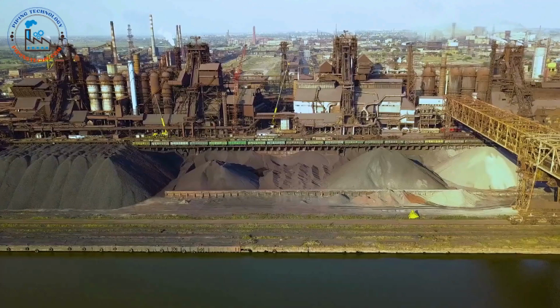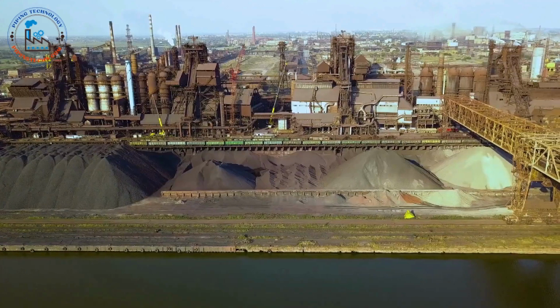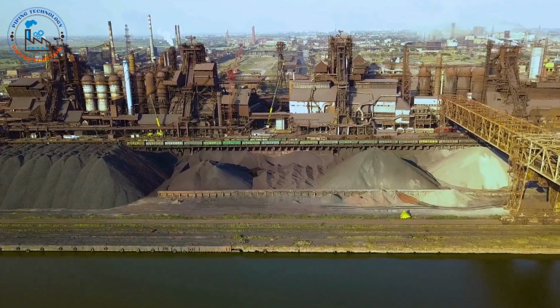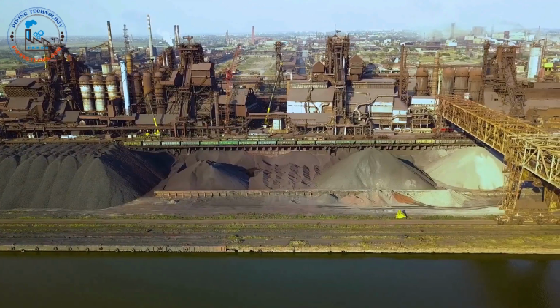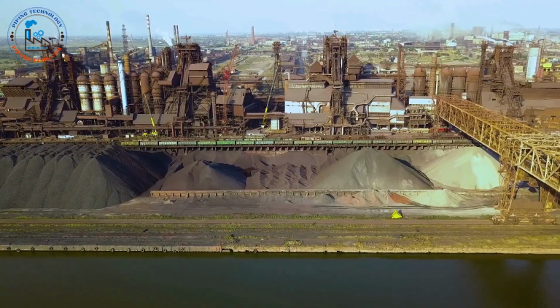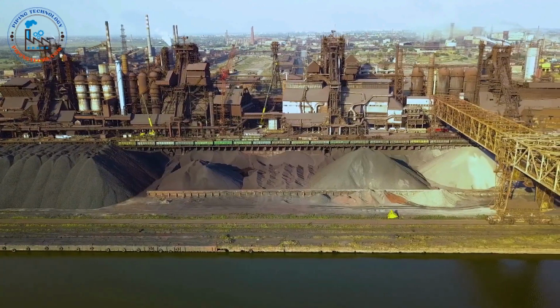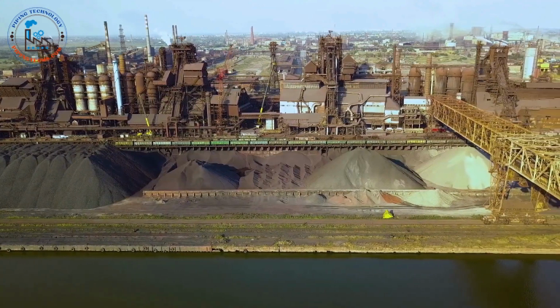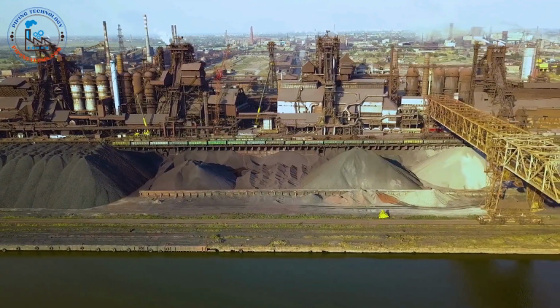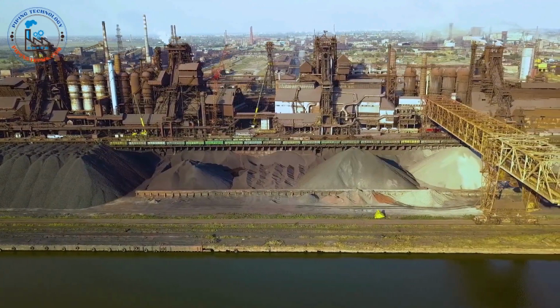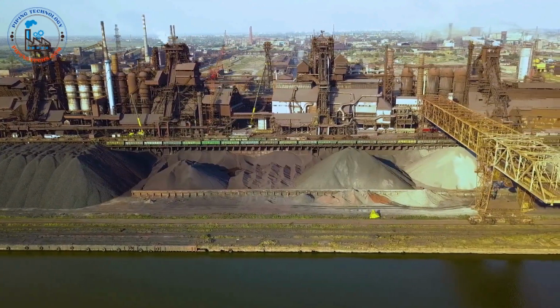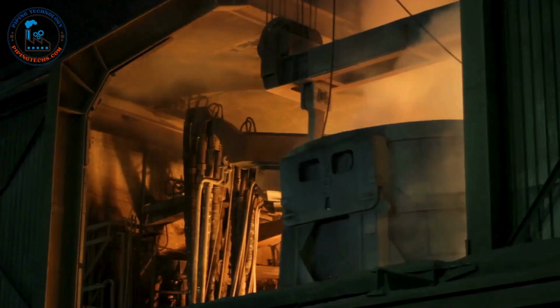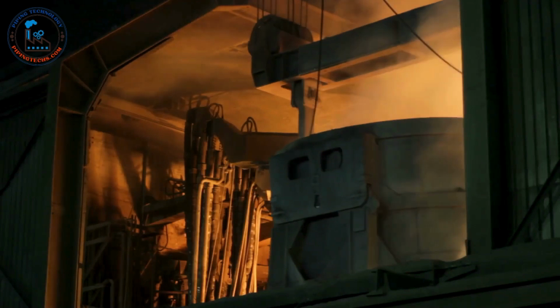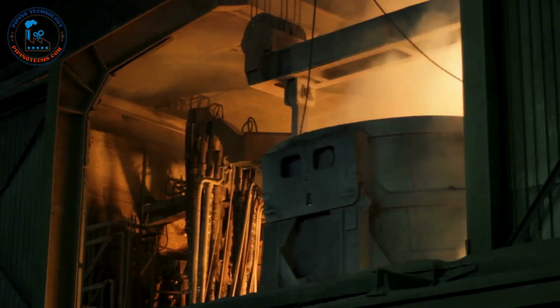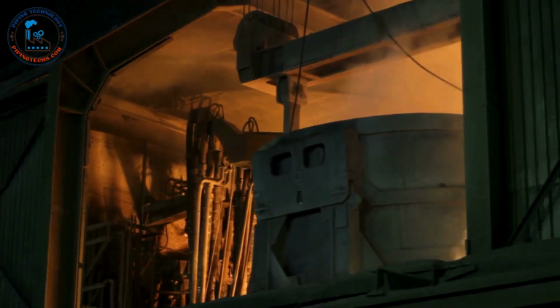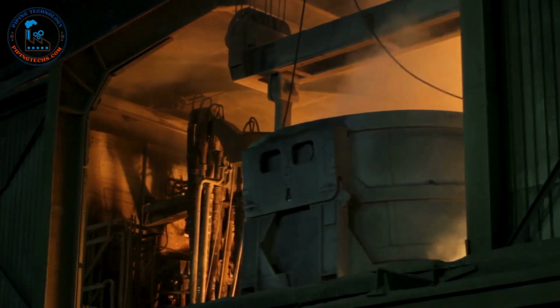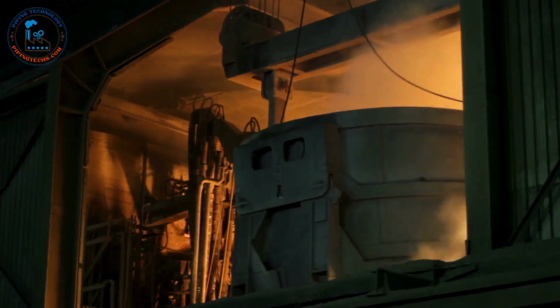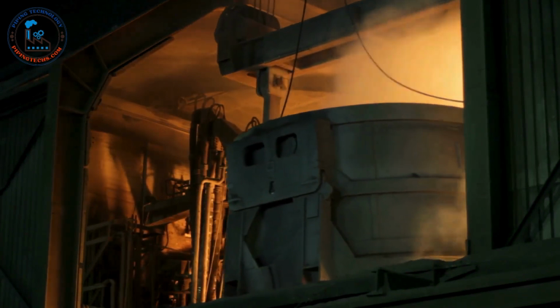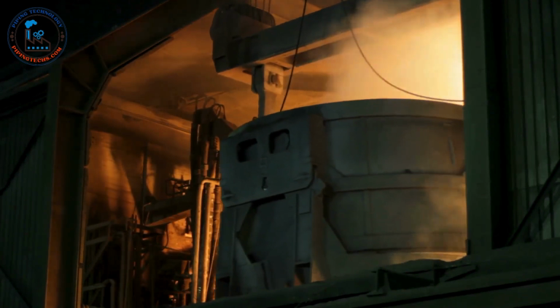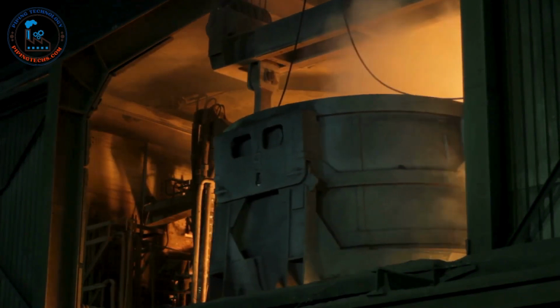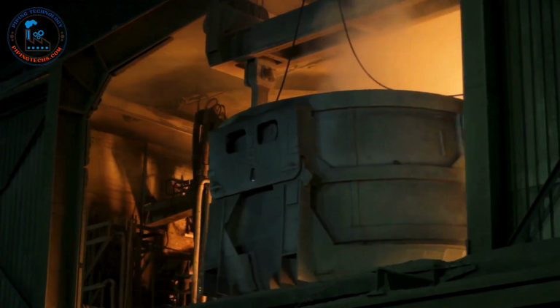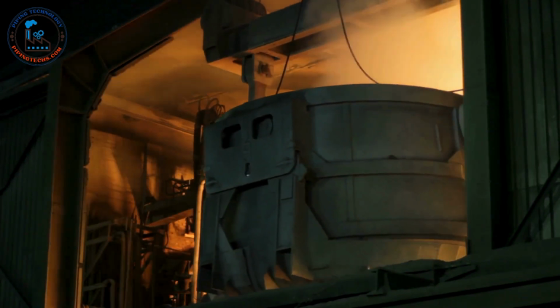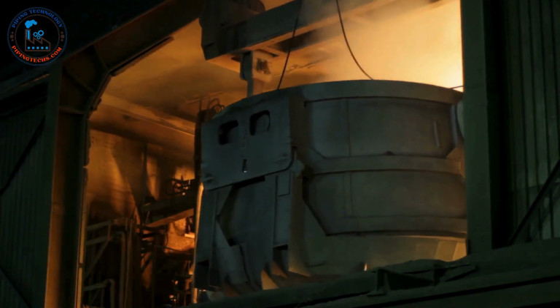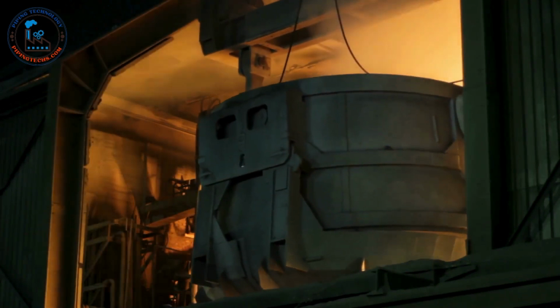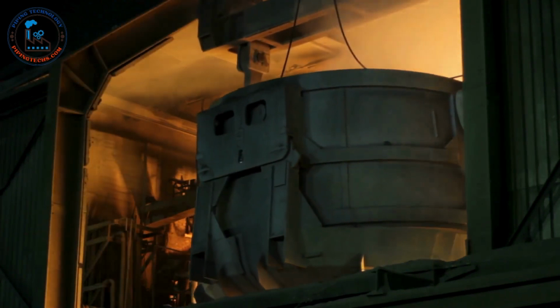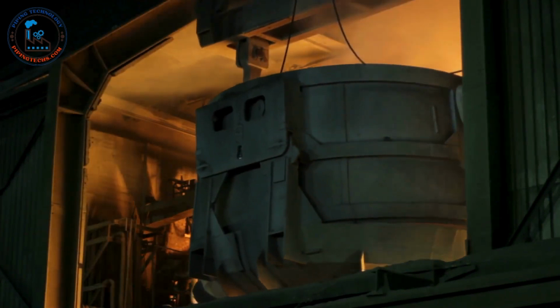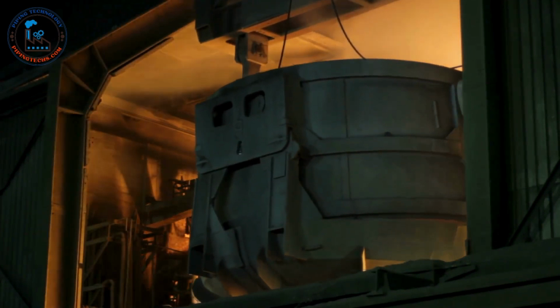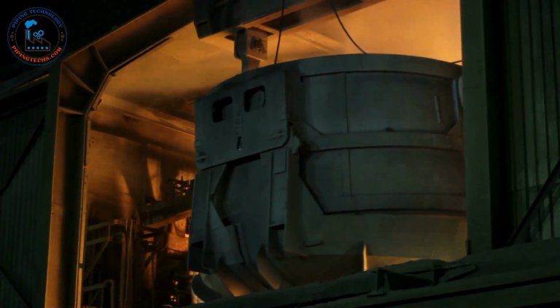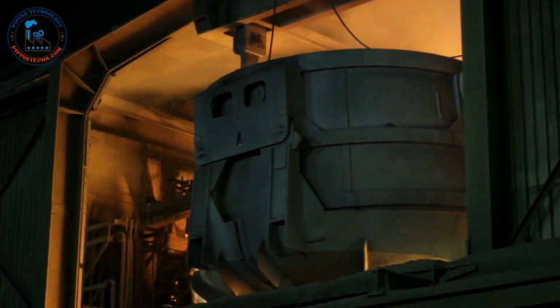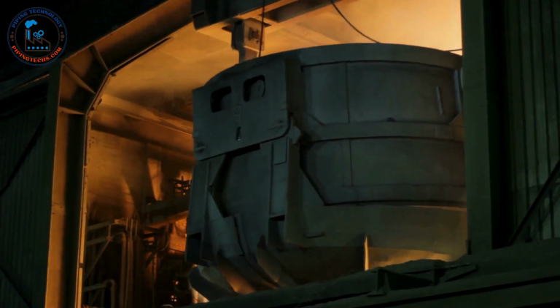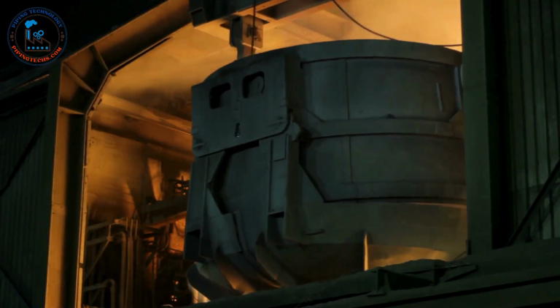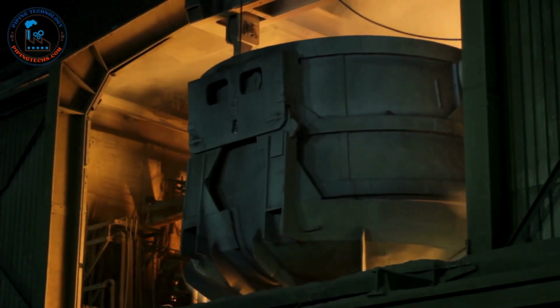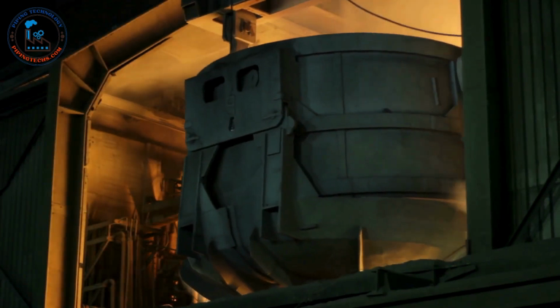But how is this ubiquitous material made? The journey from raw materials to finished product is a fascinating tale of heat, pressure, and precision.